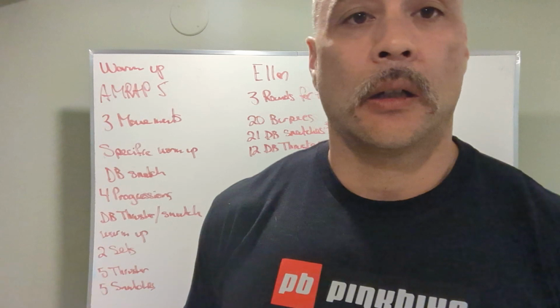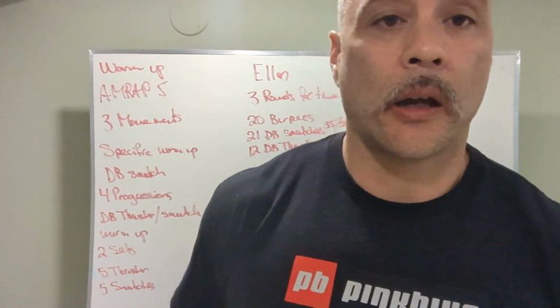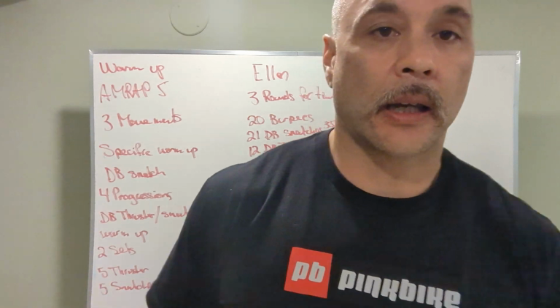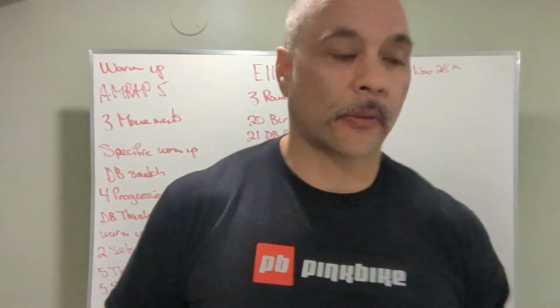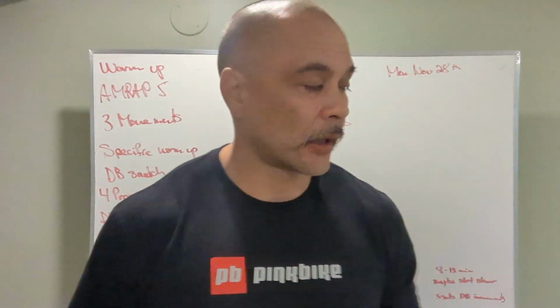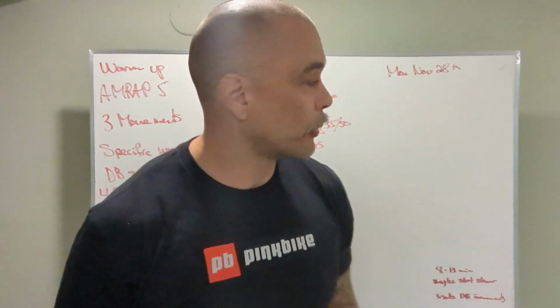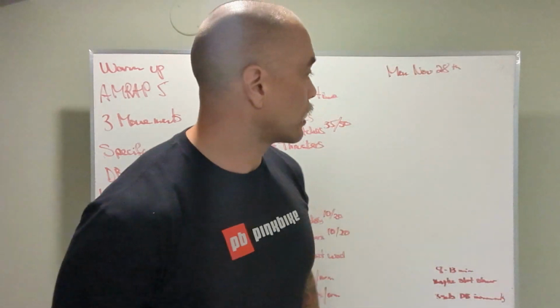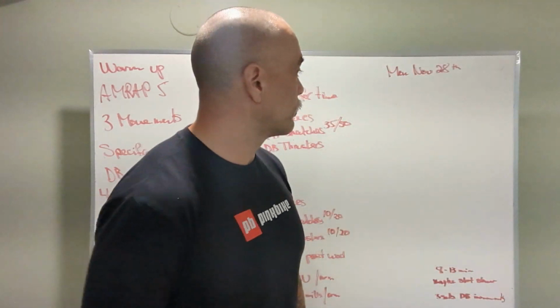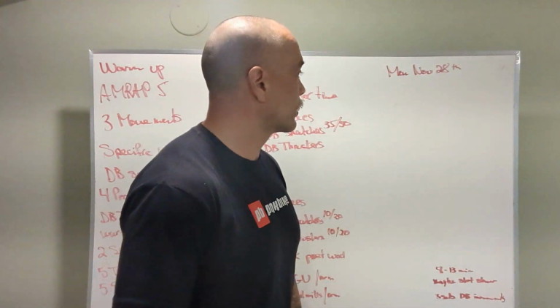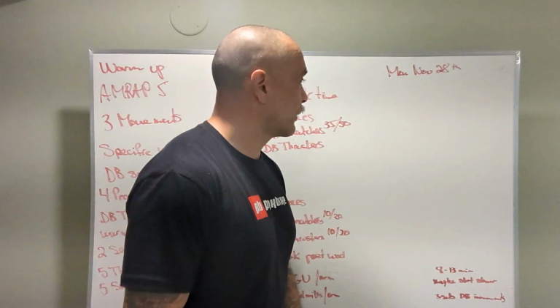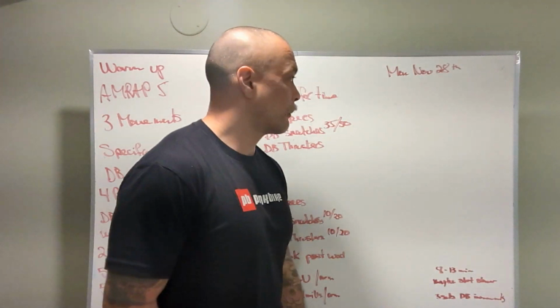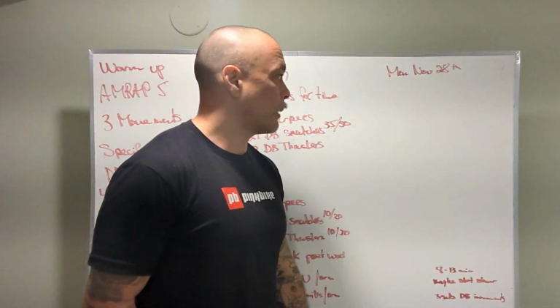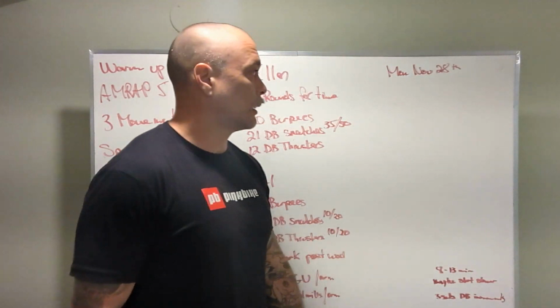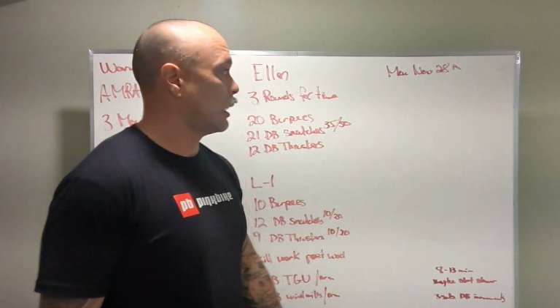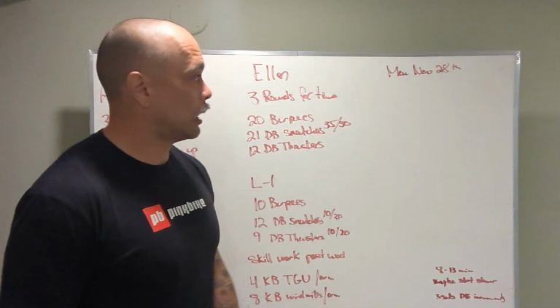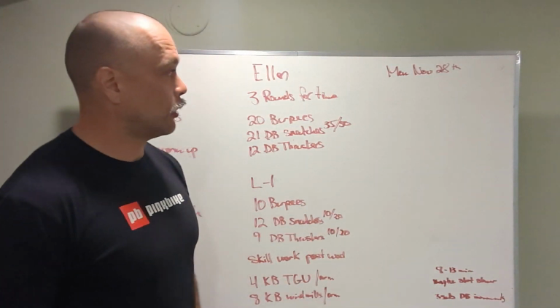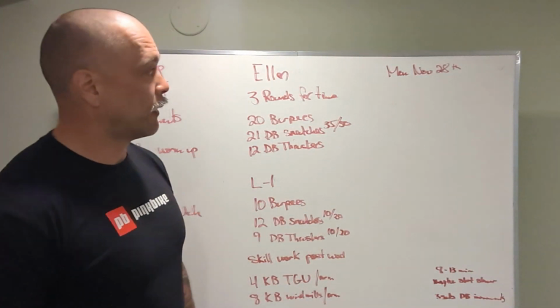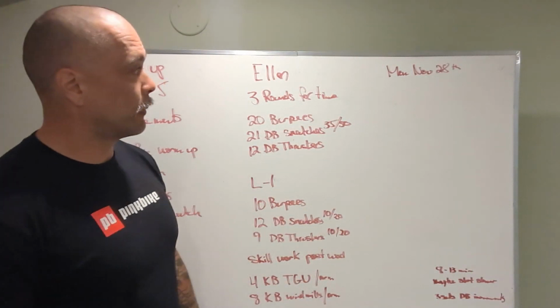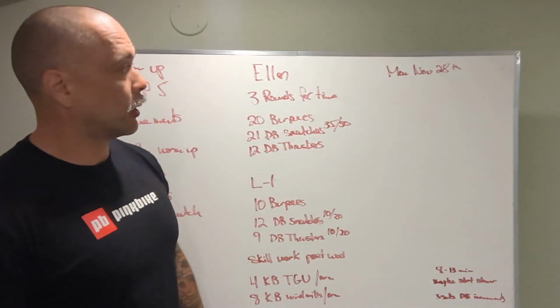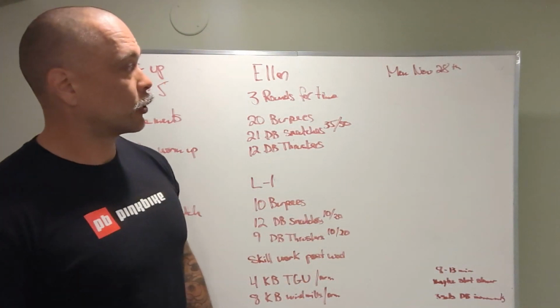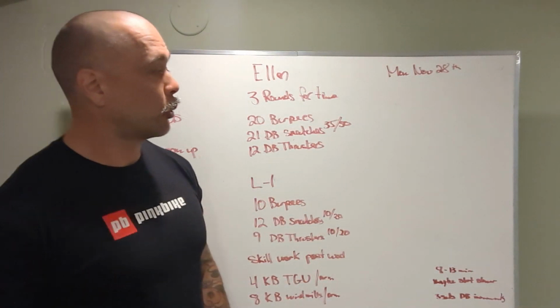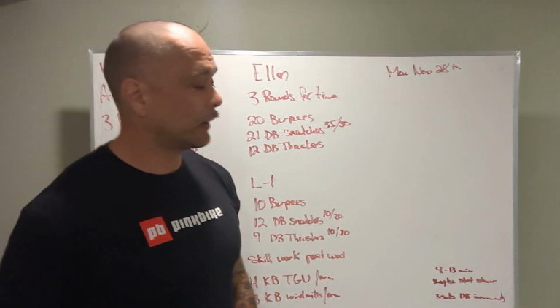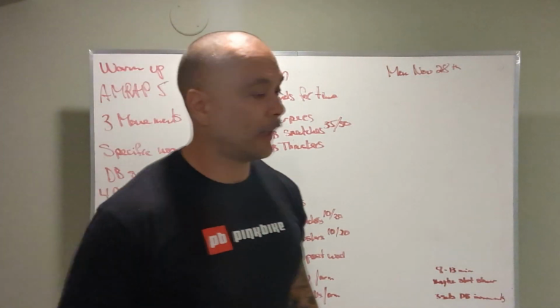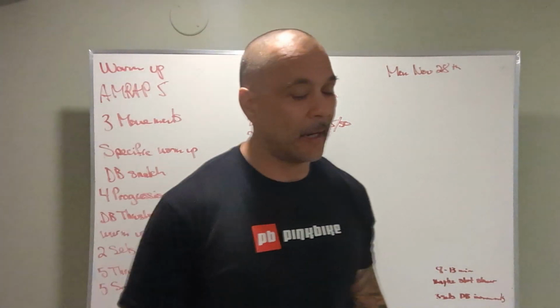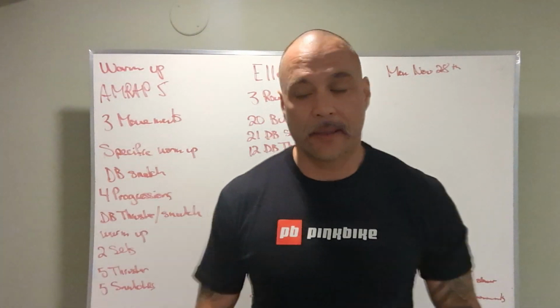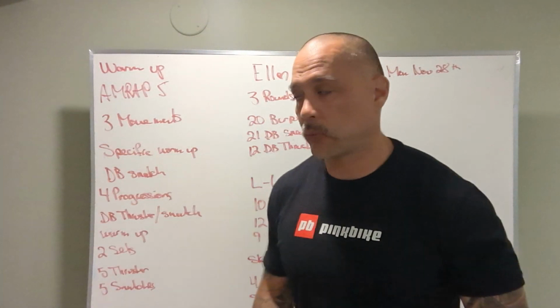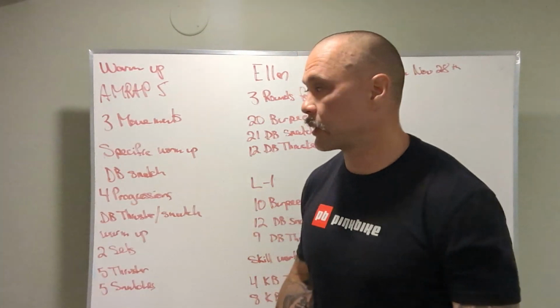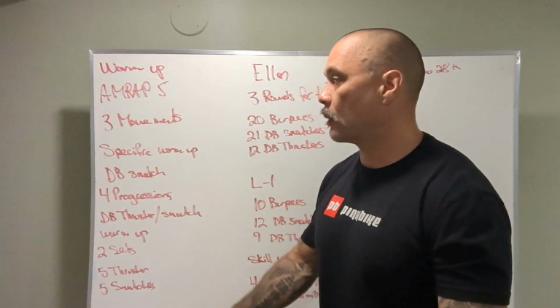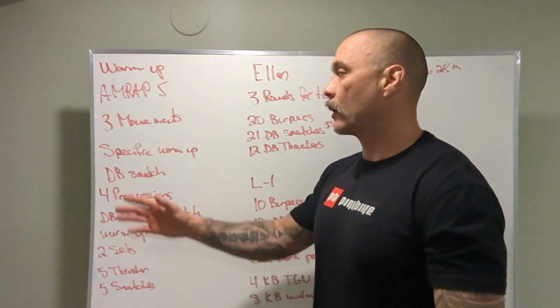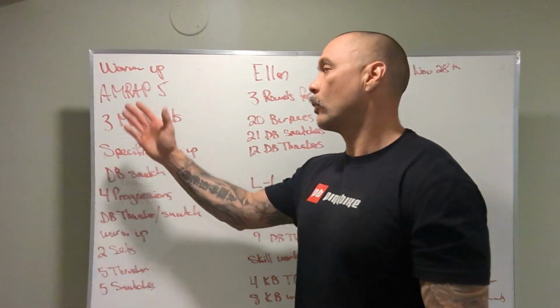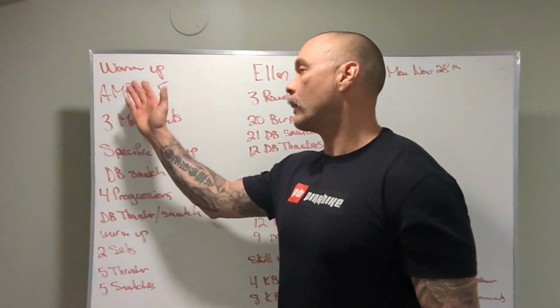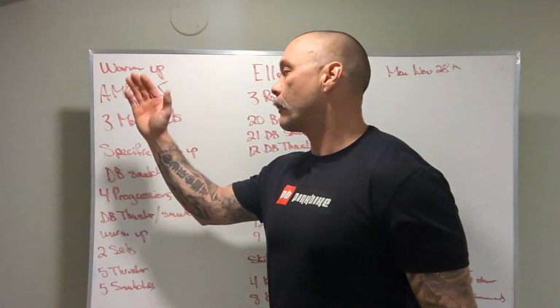All right guys, what's up? We've got our board briefing Monday, November 28th. We'll start with our warm-up.